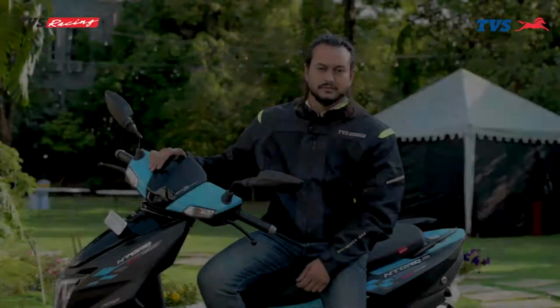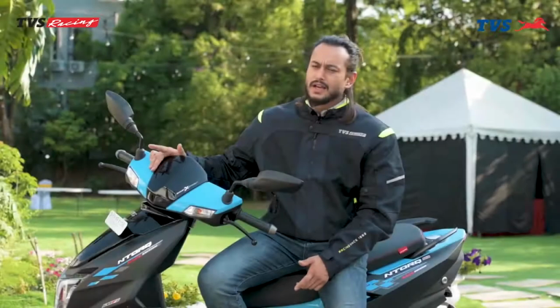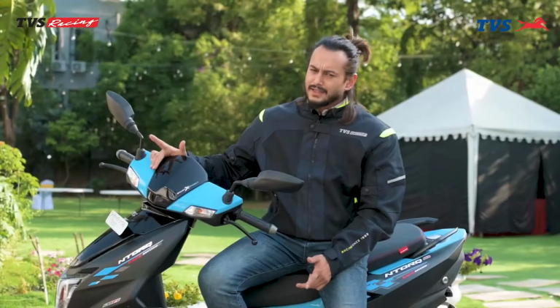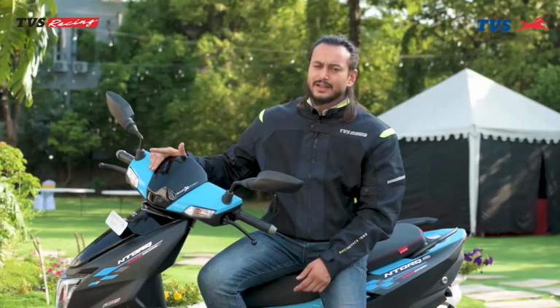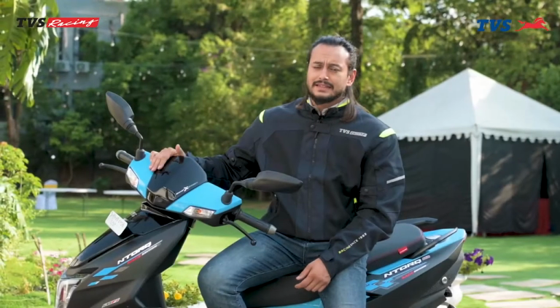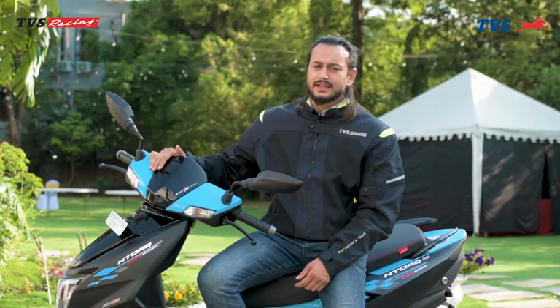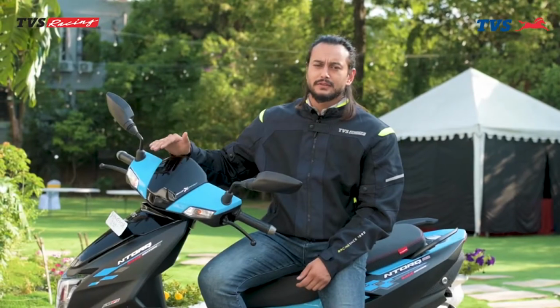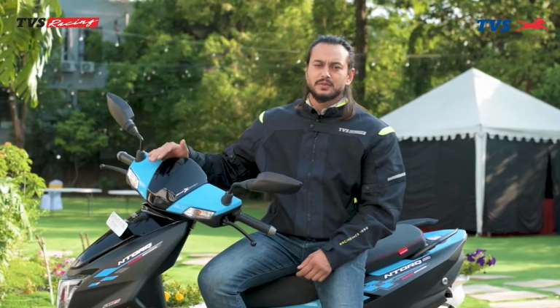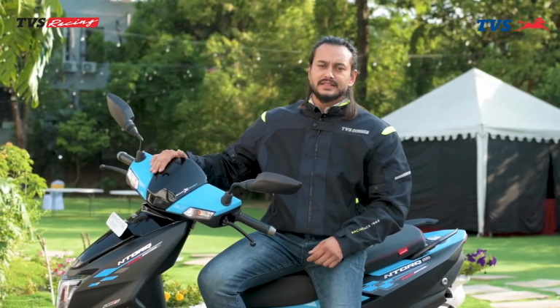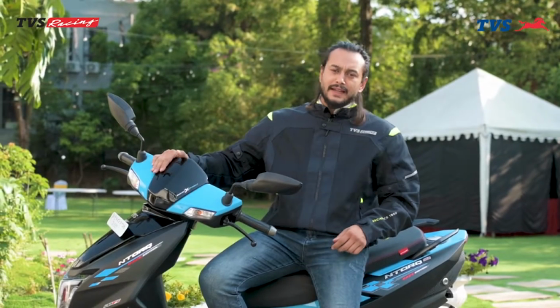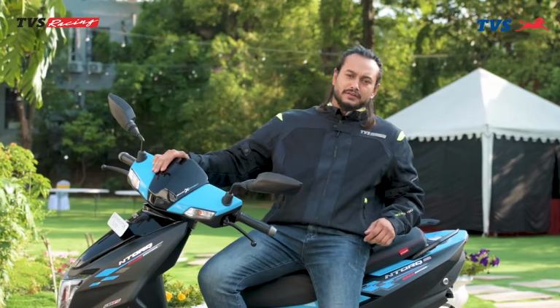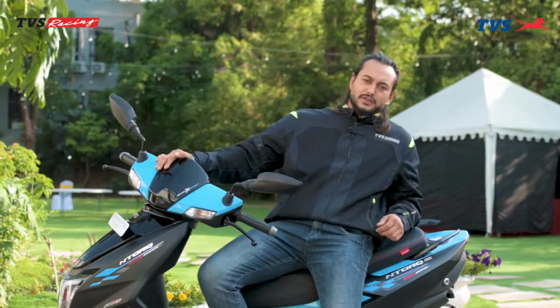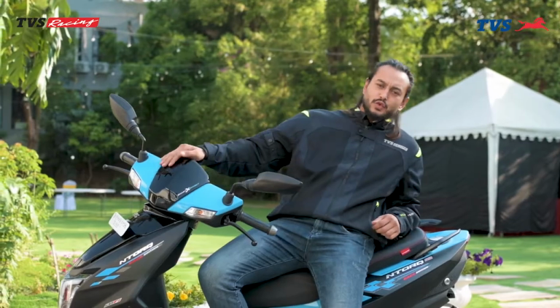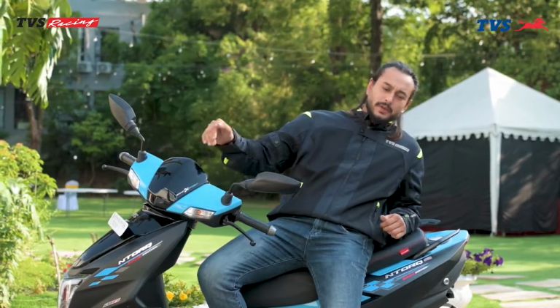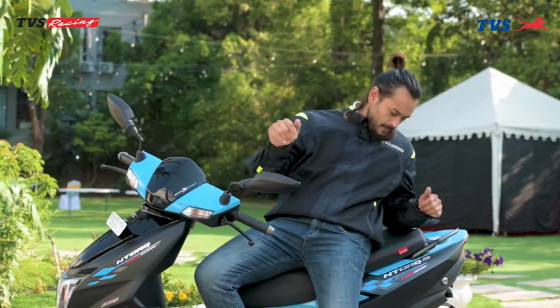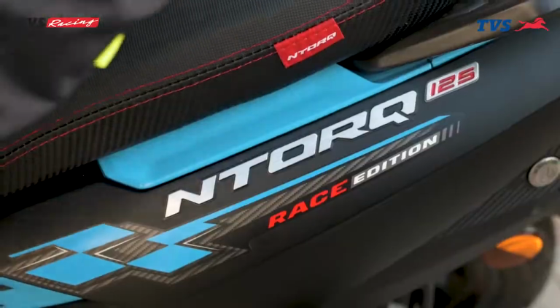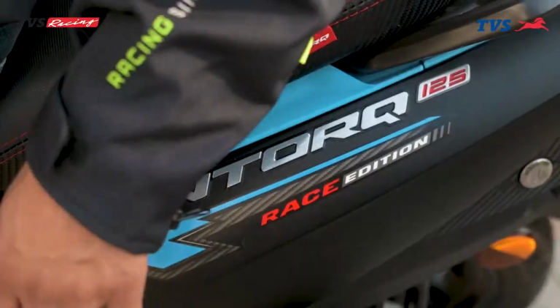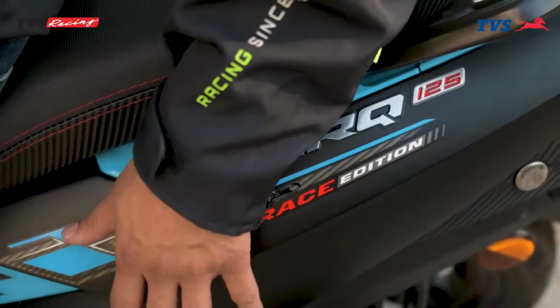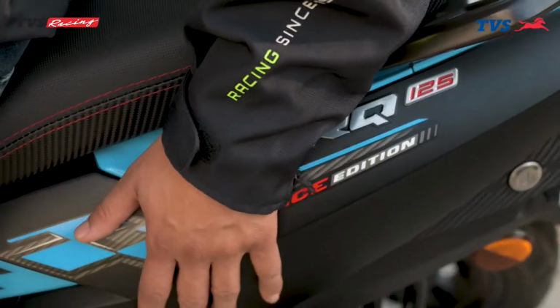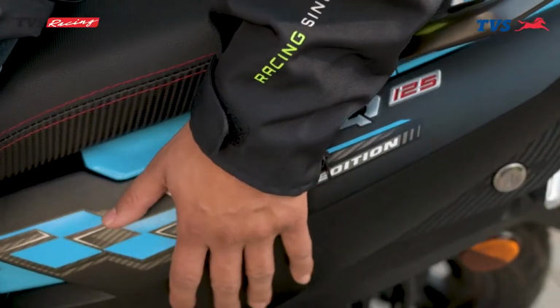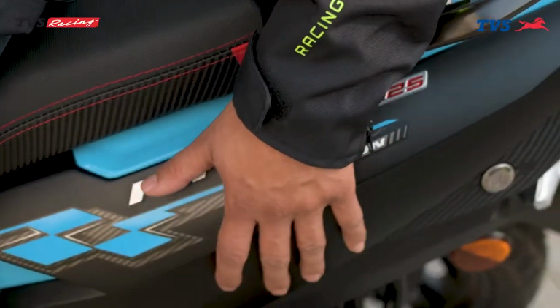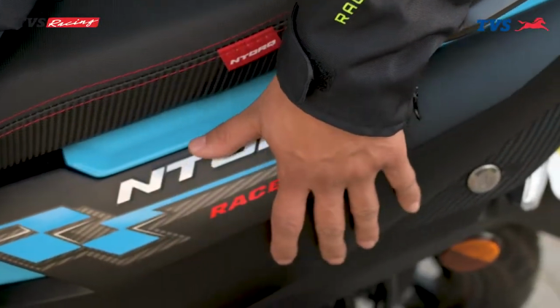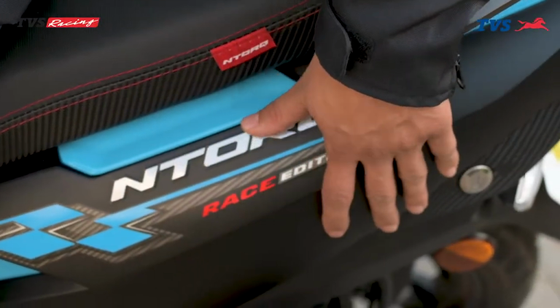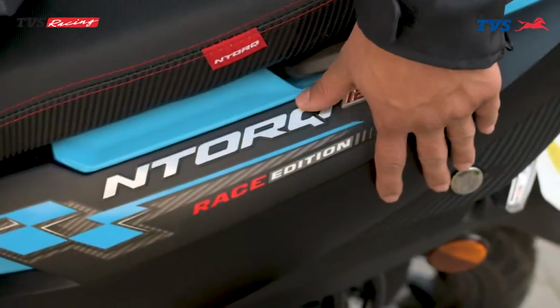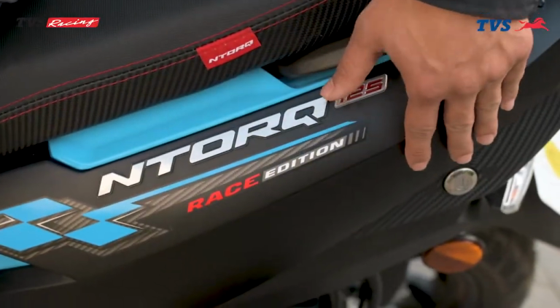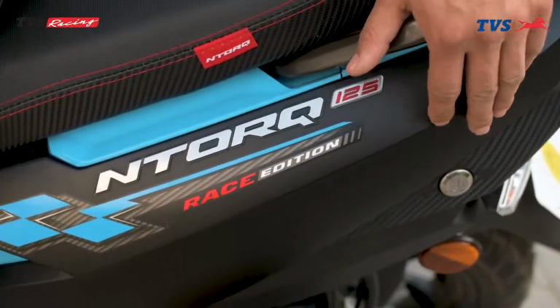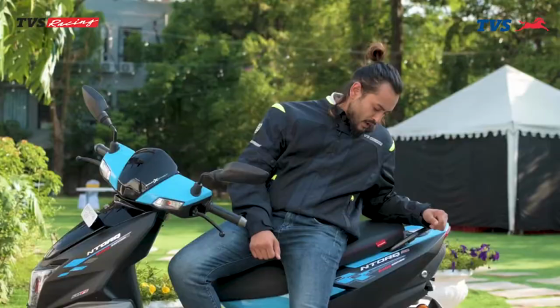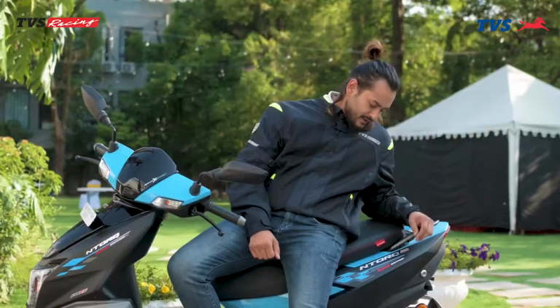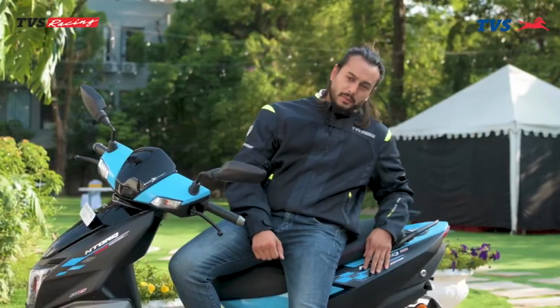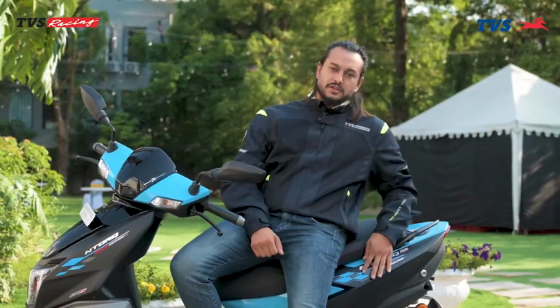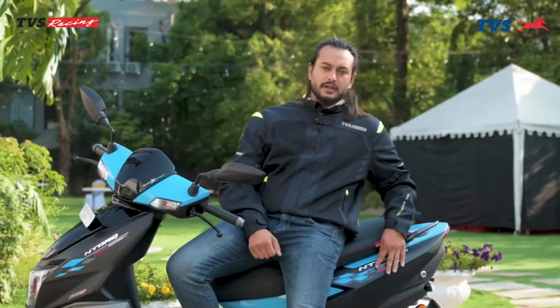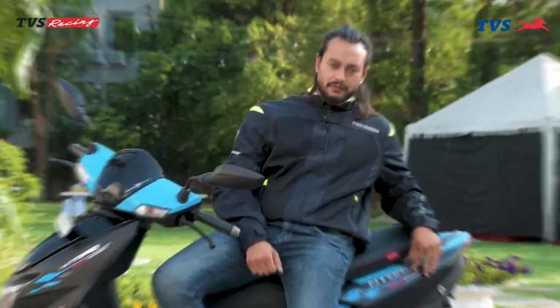Now let's start from the styling of this scooter. Here you can see the scooter's branding special graphic.